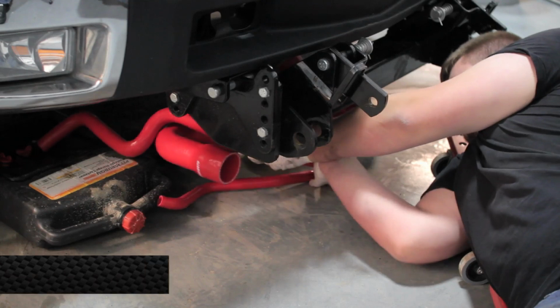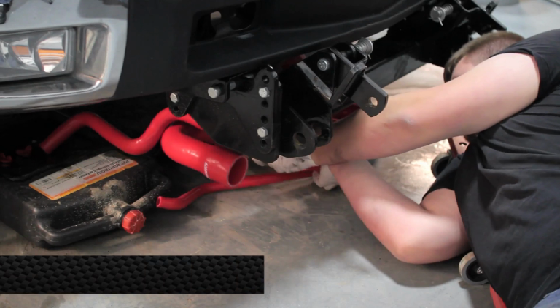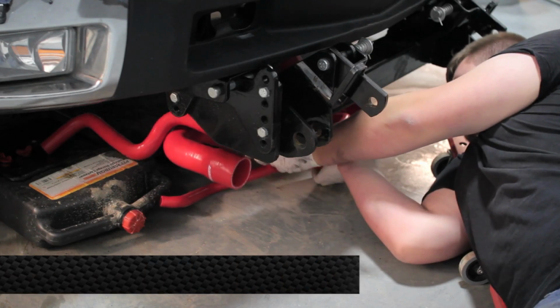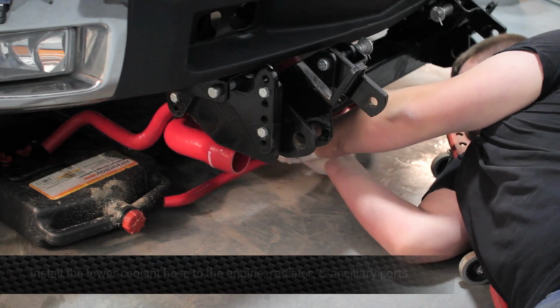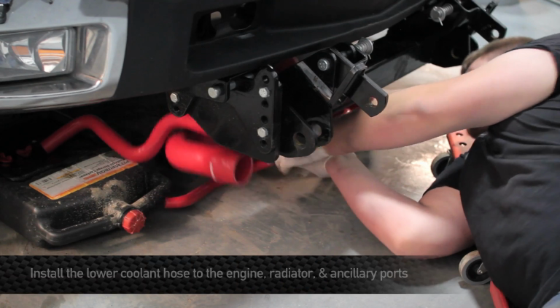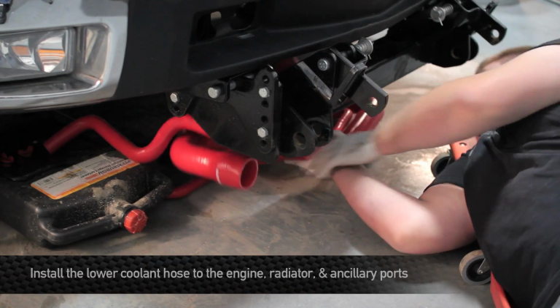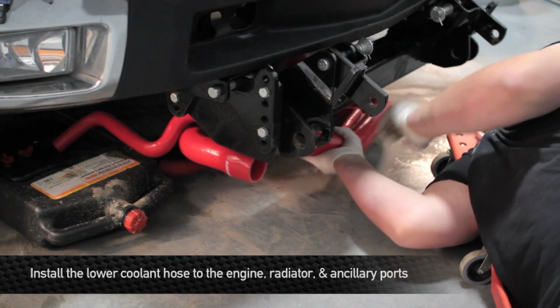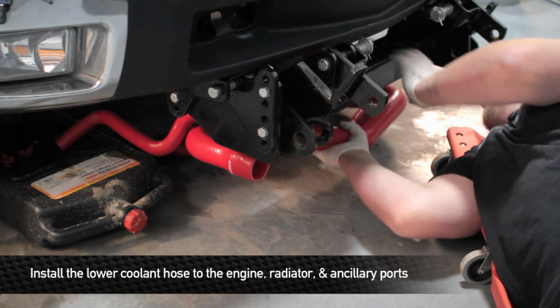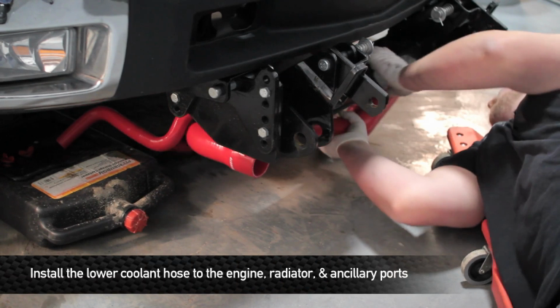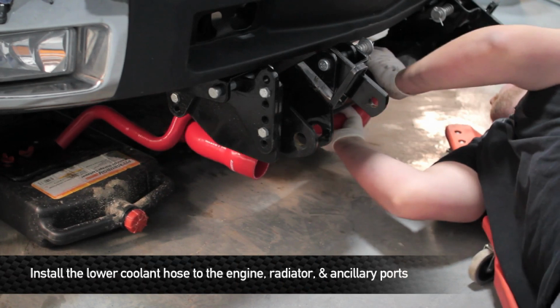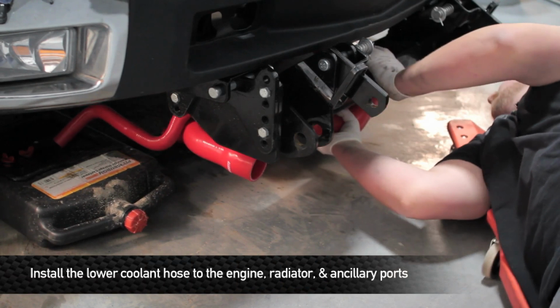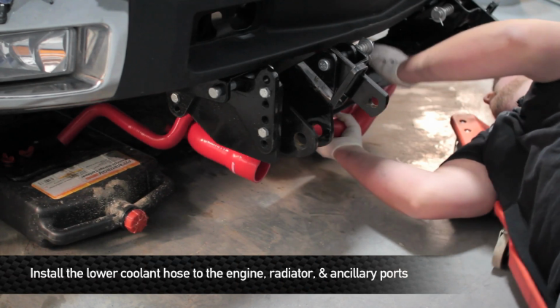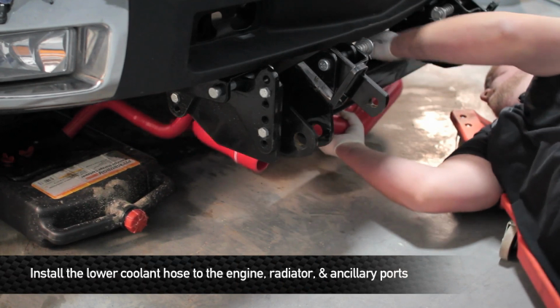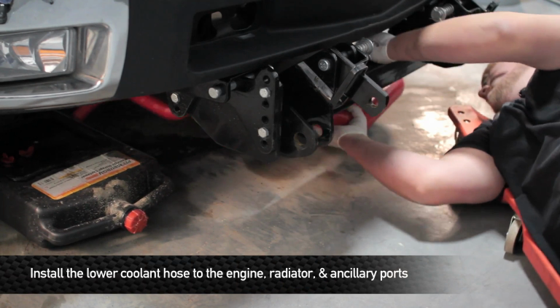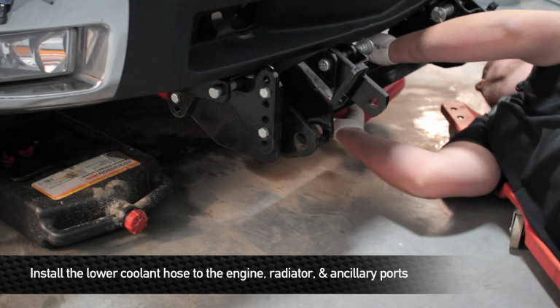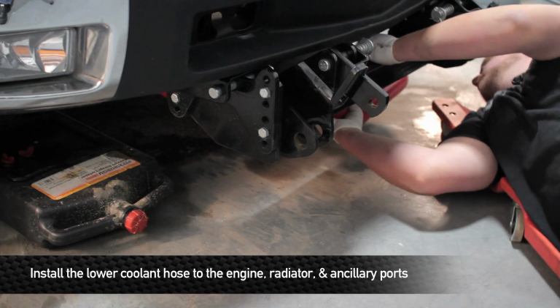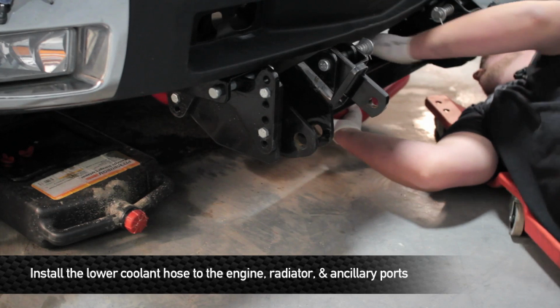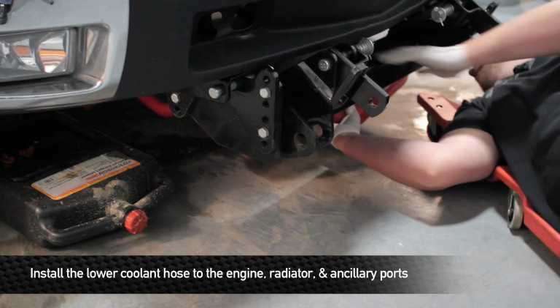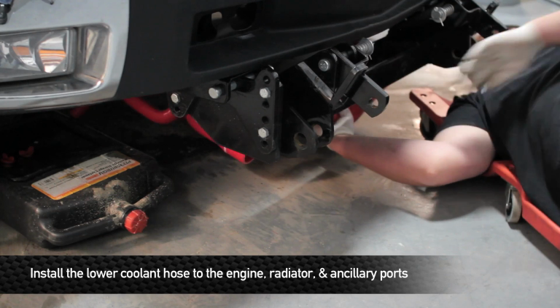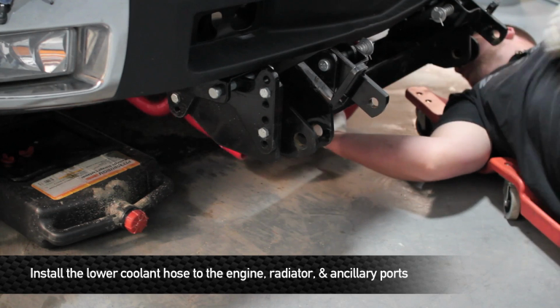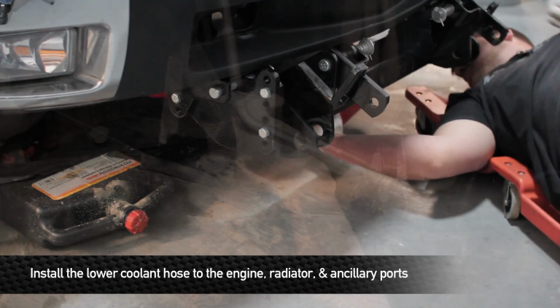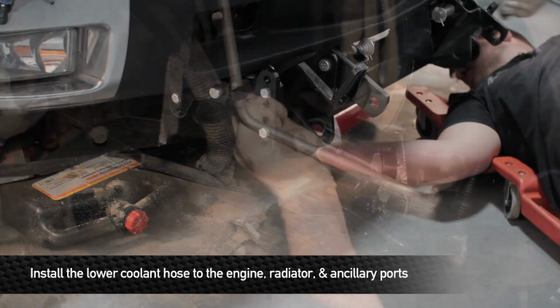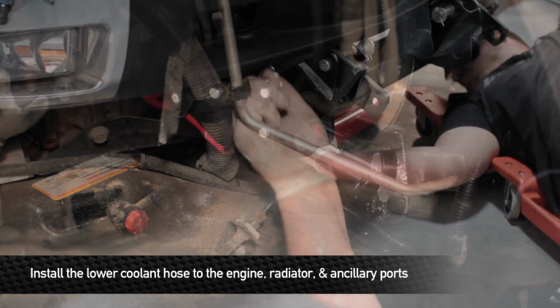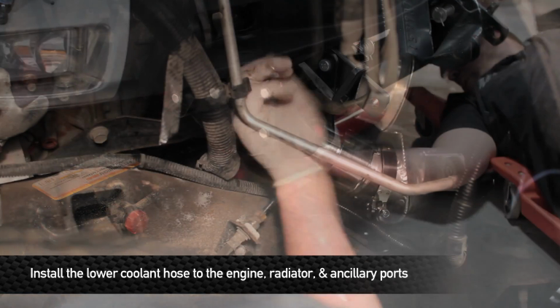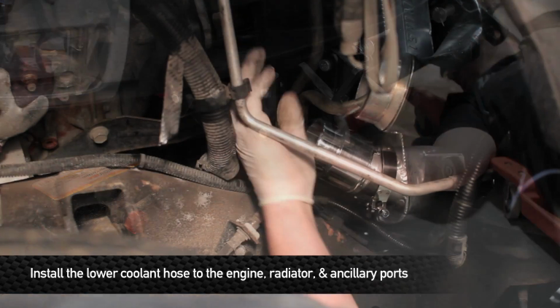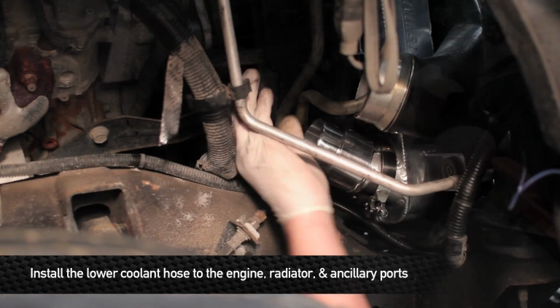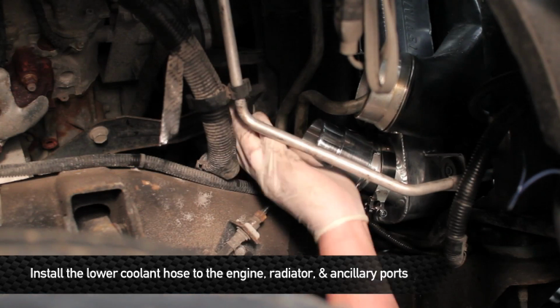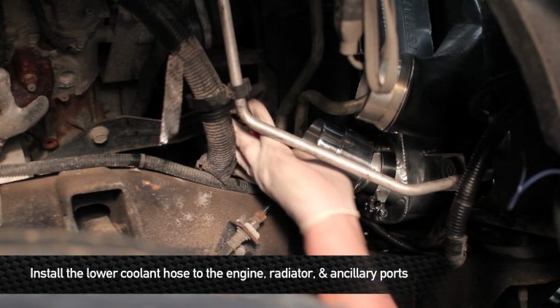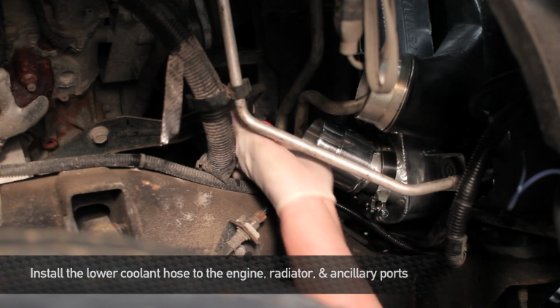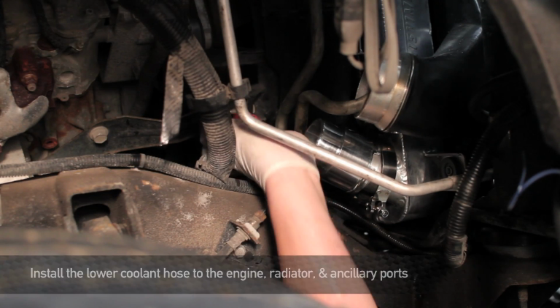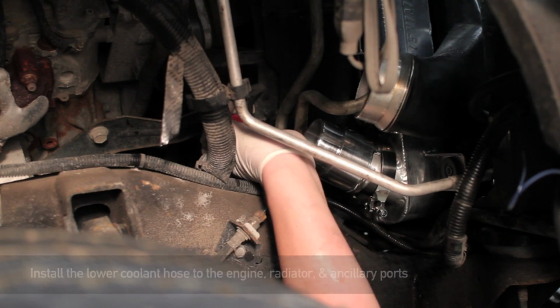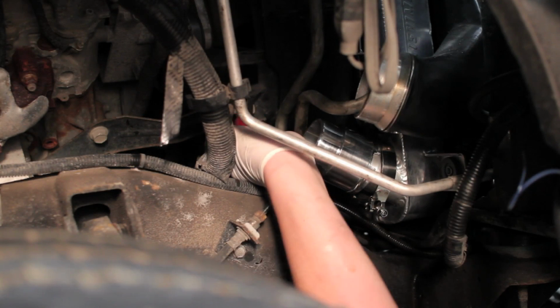Now it's time to install the lower hose. You're going to do this by feeding the lower hose up from underneath the truck.